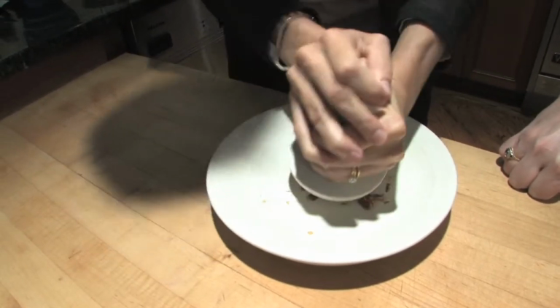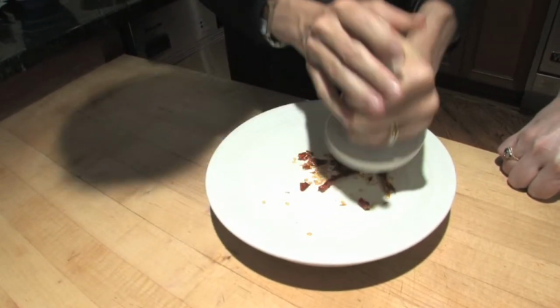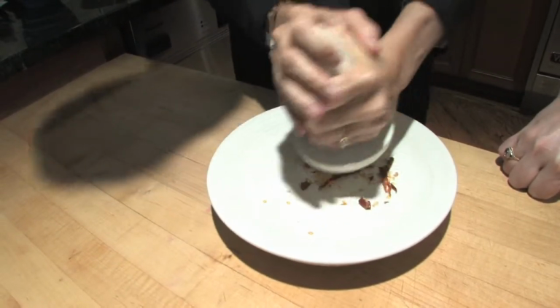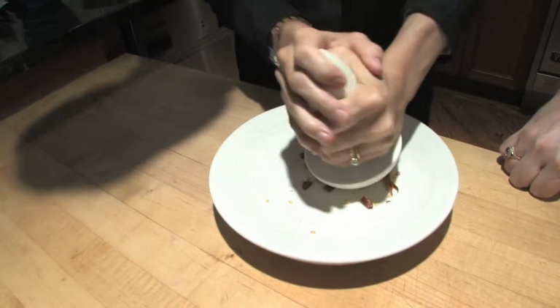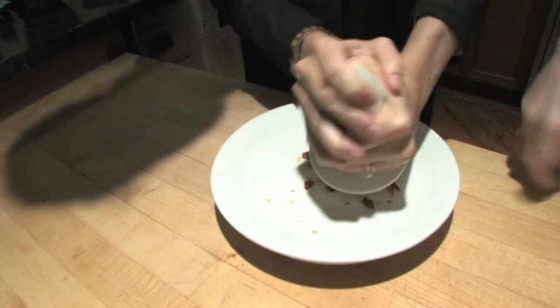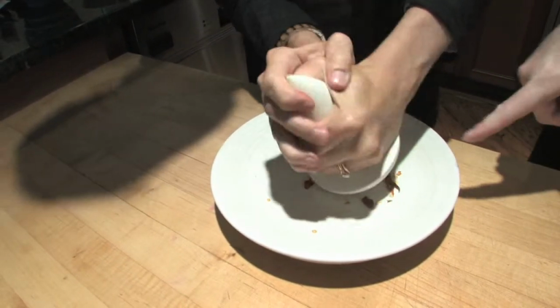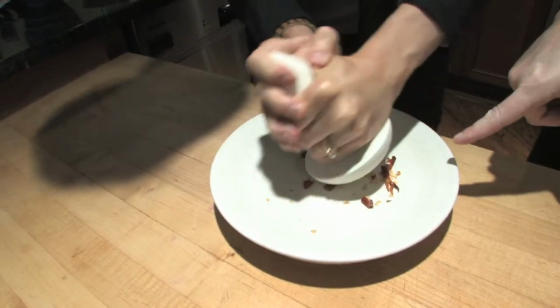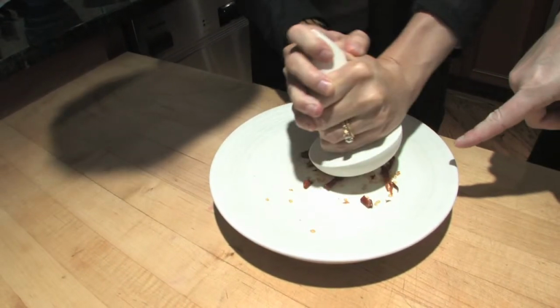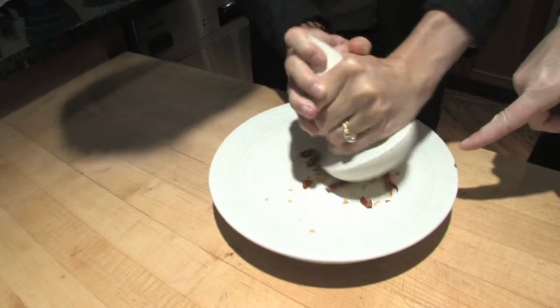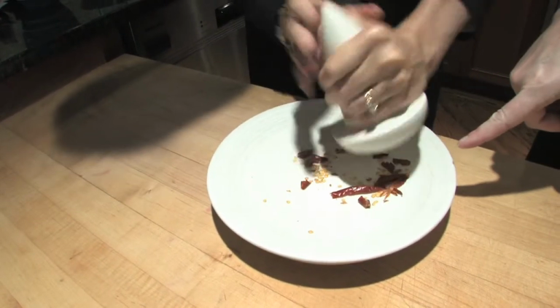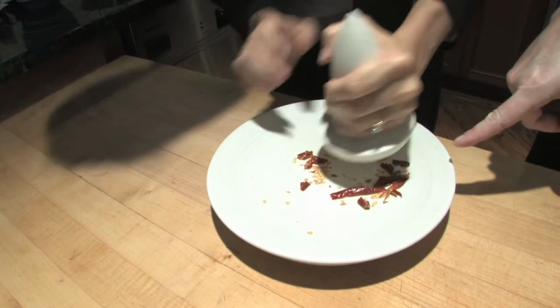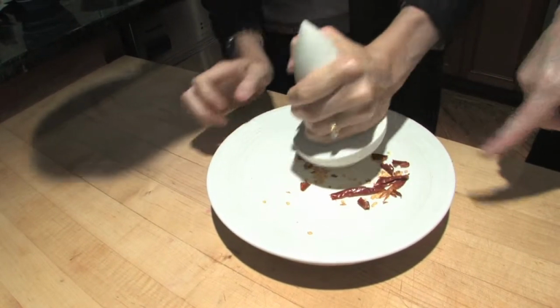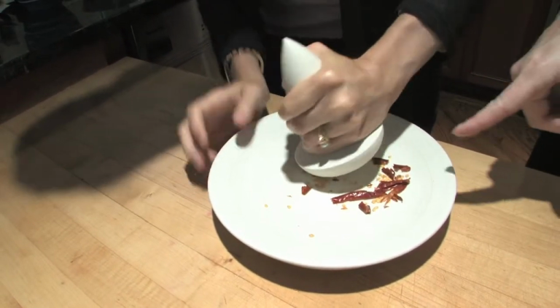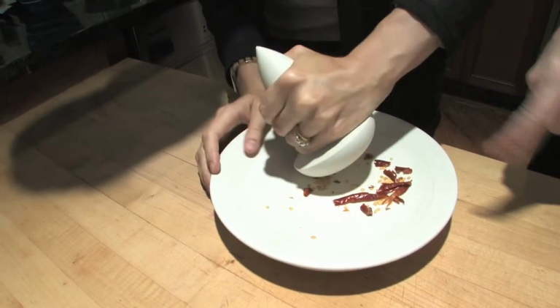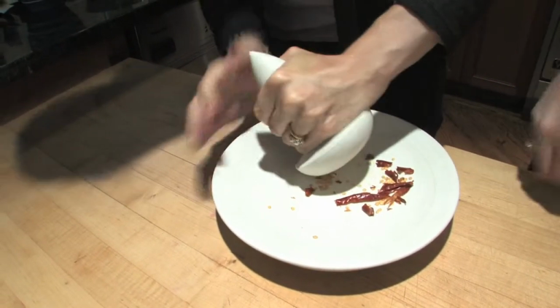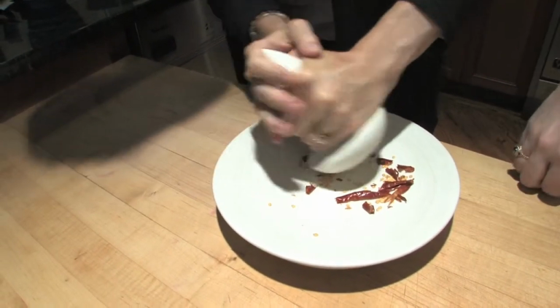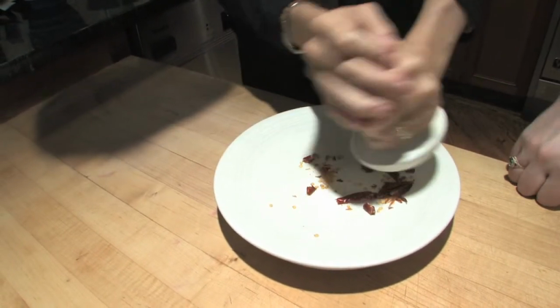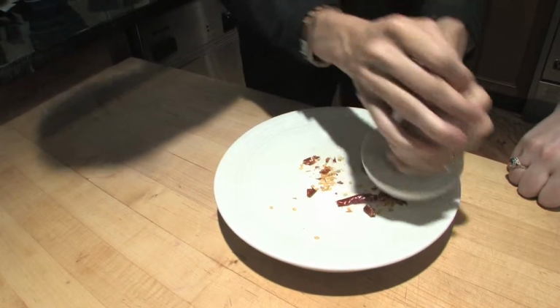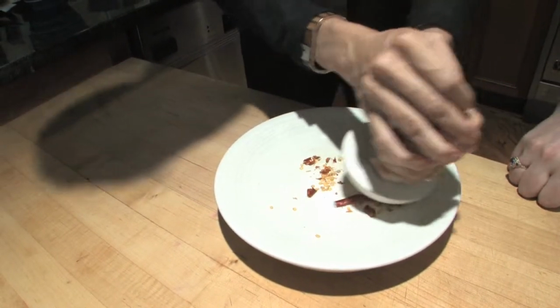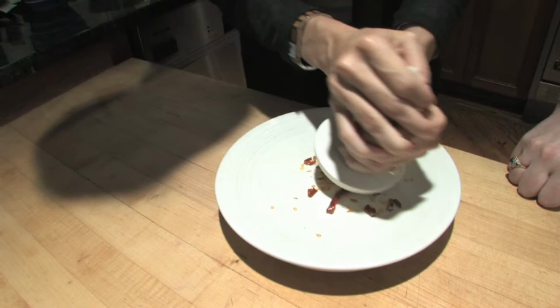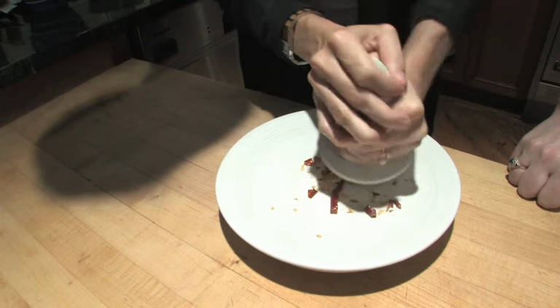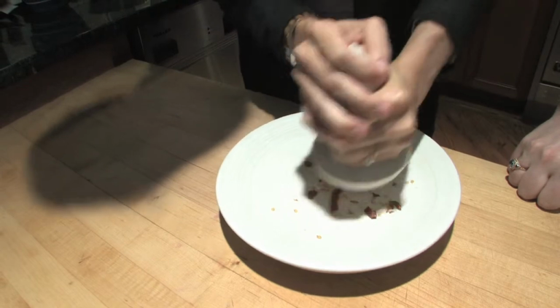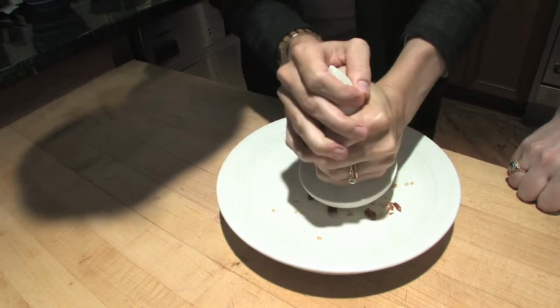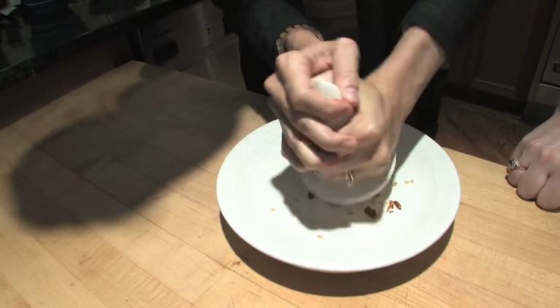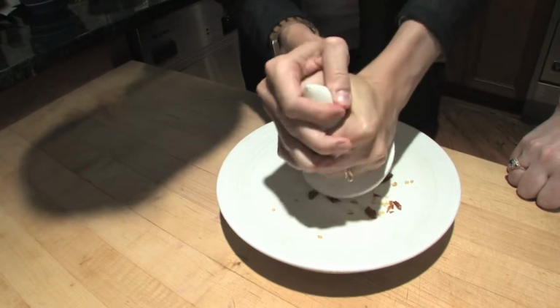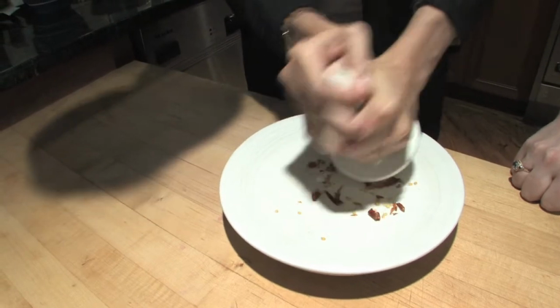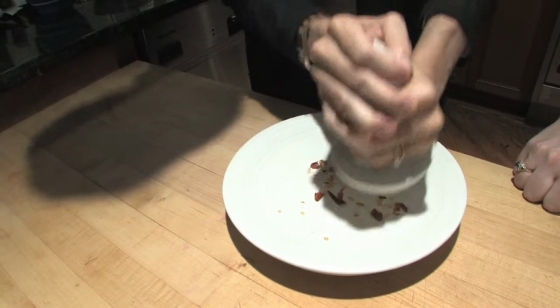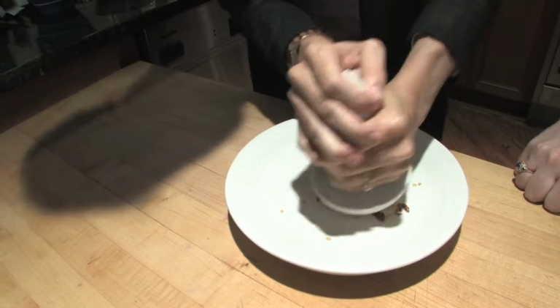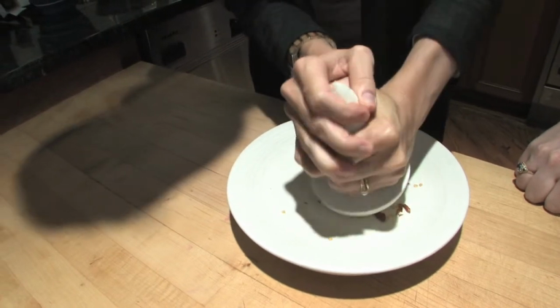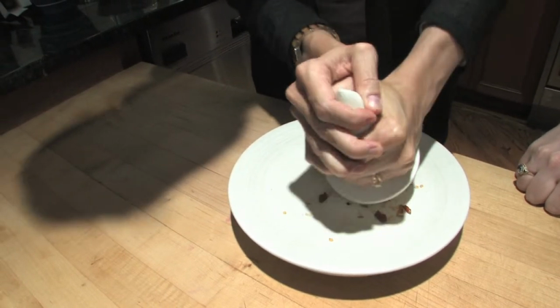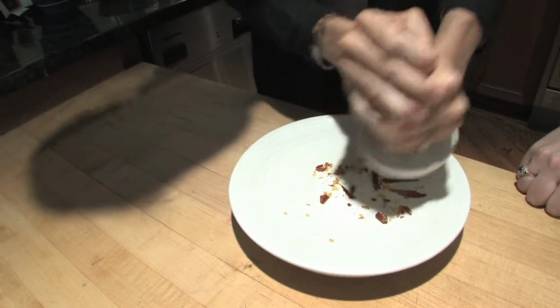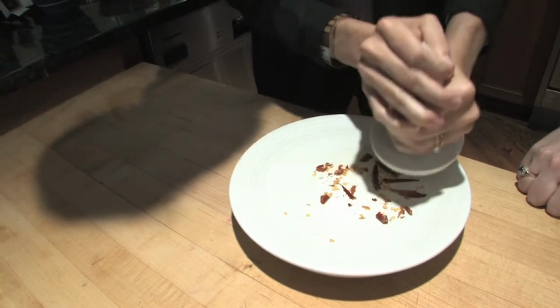It's nice to have these kind of like rough shards. And if you want to remove the seeds, you can, but we think they're good.